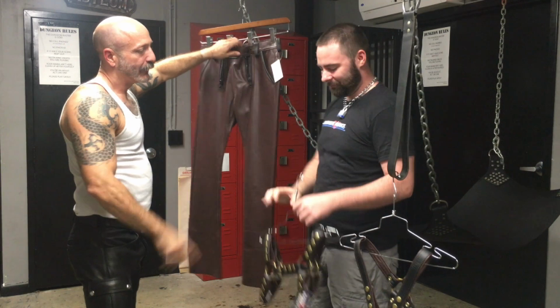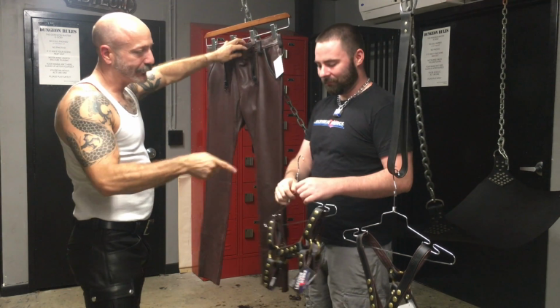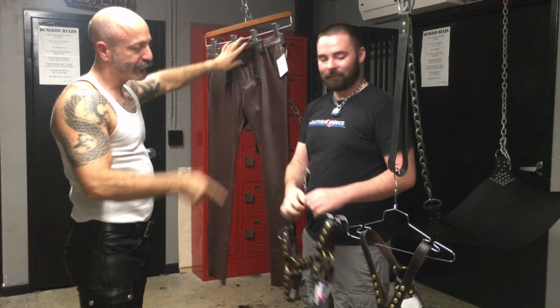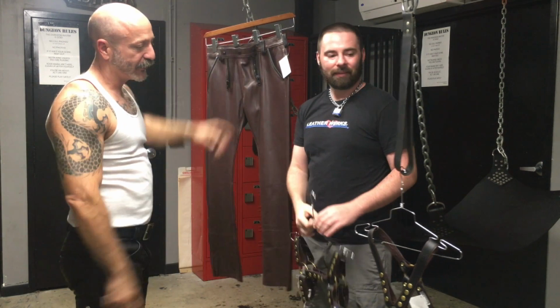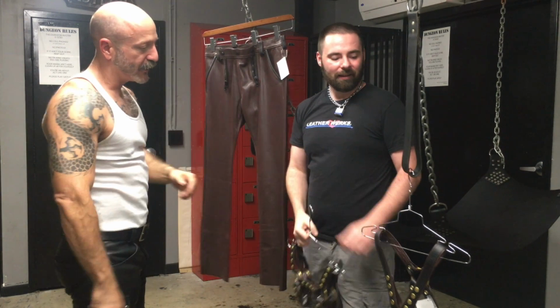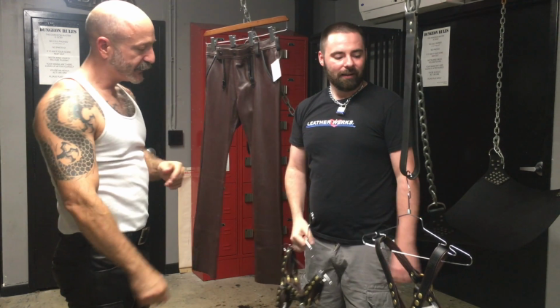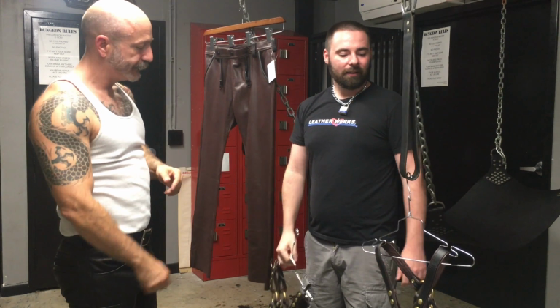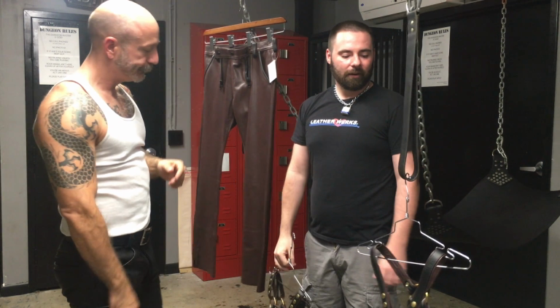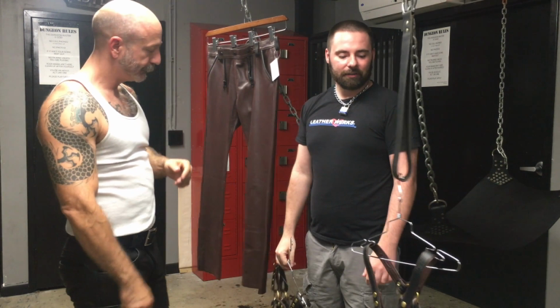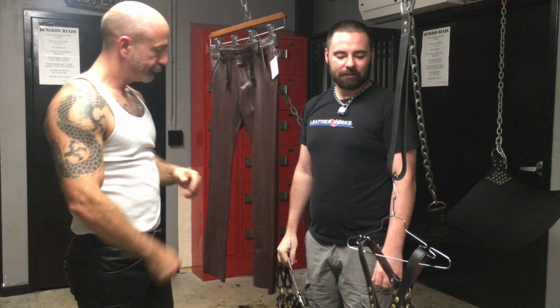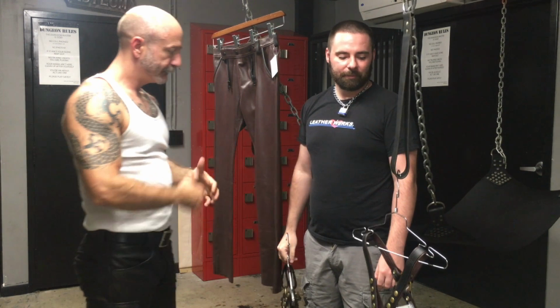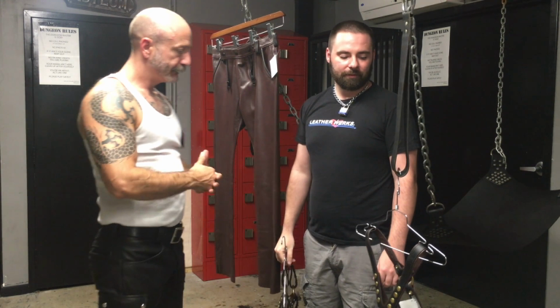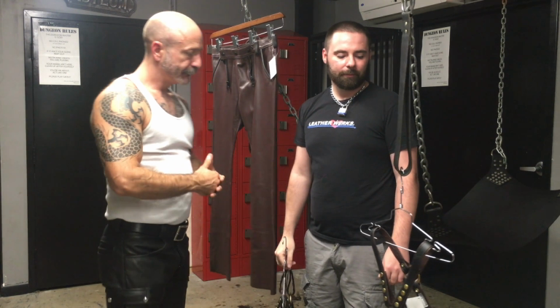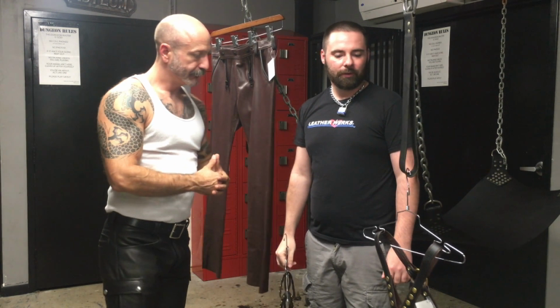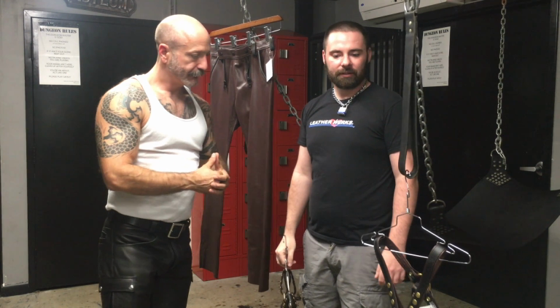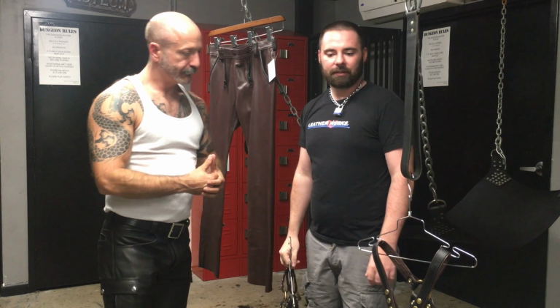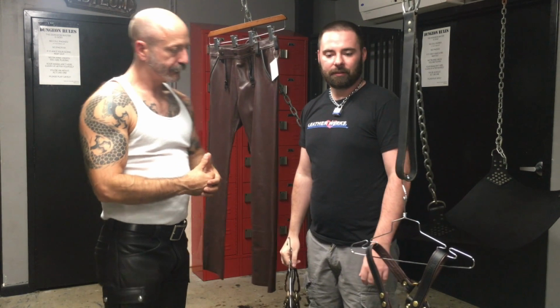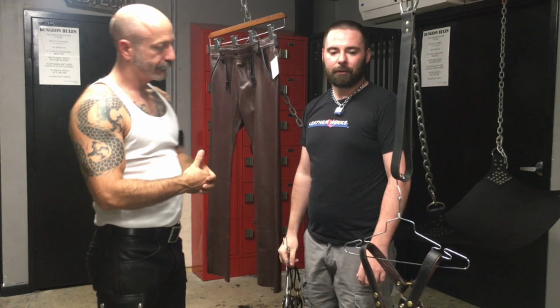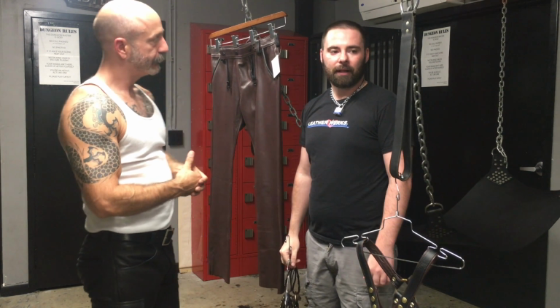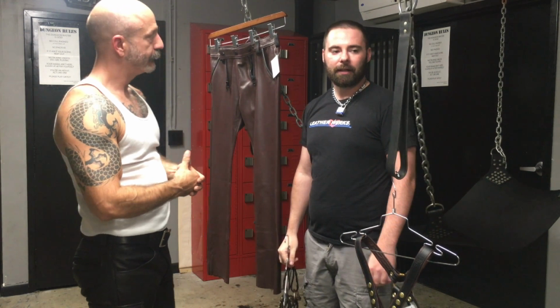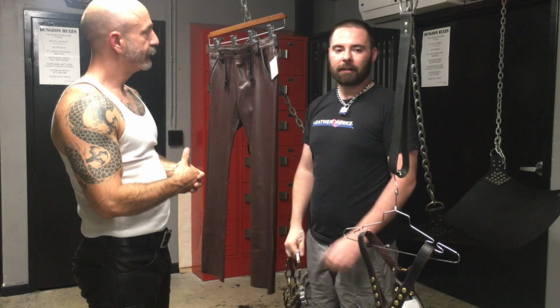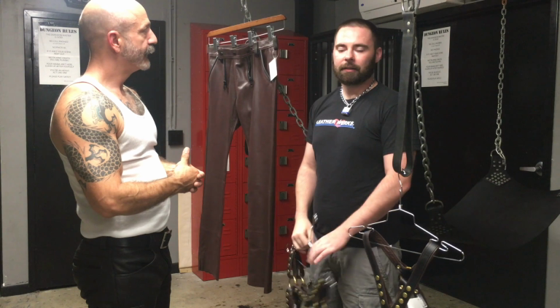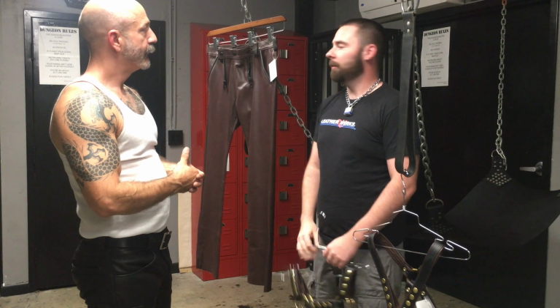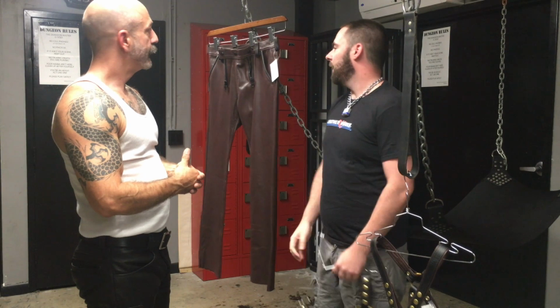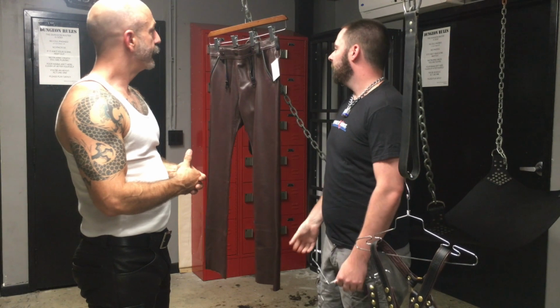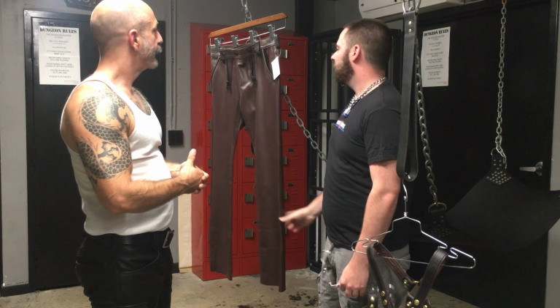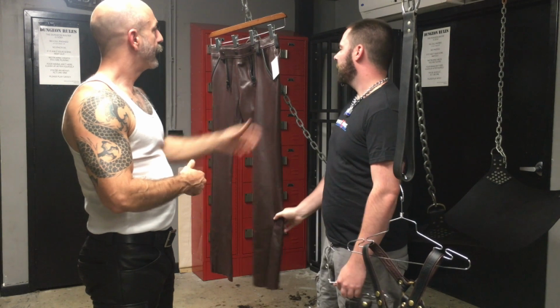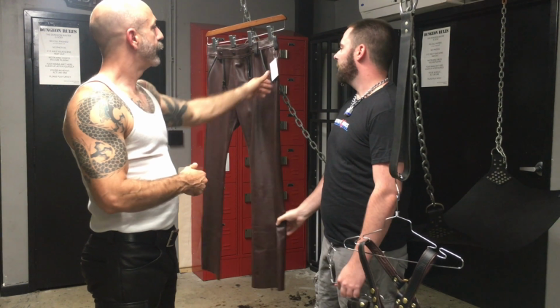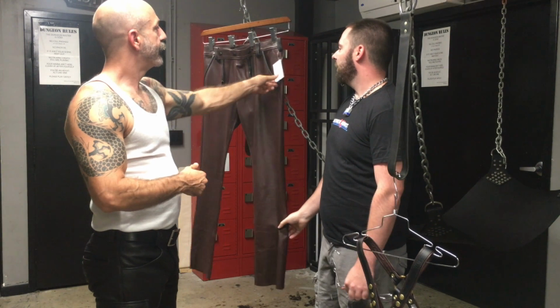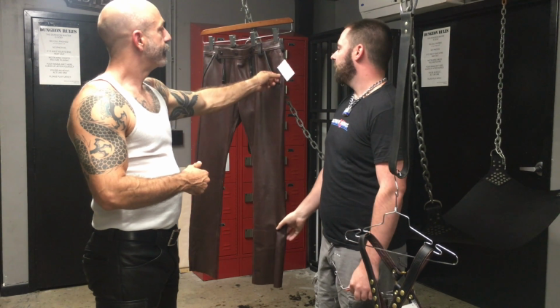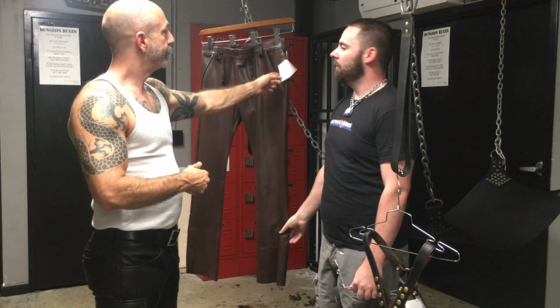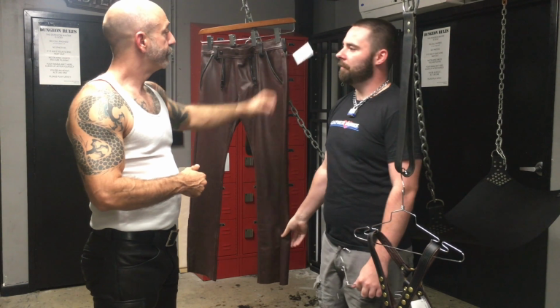What's the price range on the harnesses? The harnesses are going to be from $160 to about $180, and then the pants are going to be about $750.